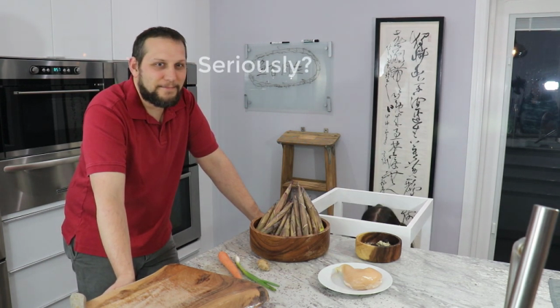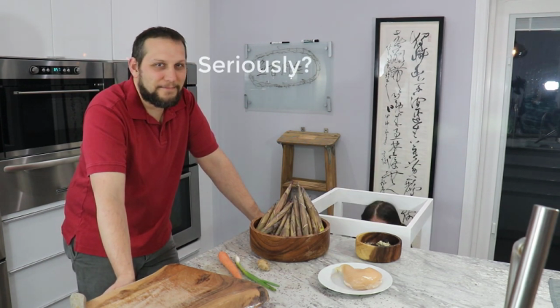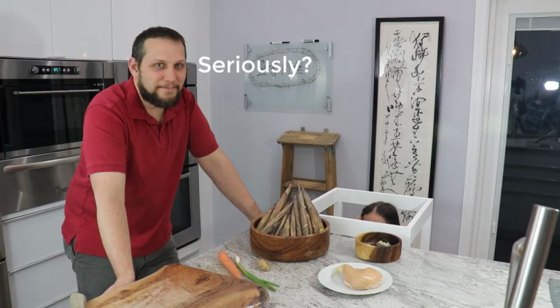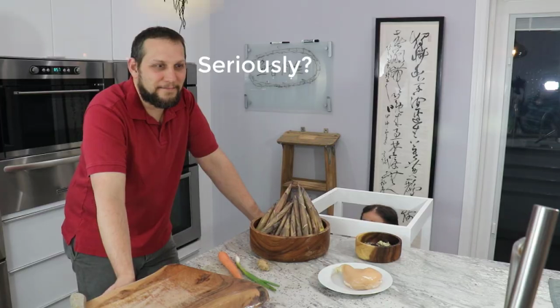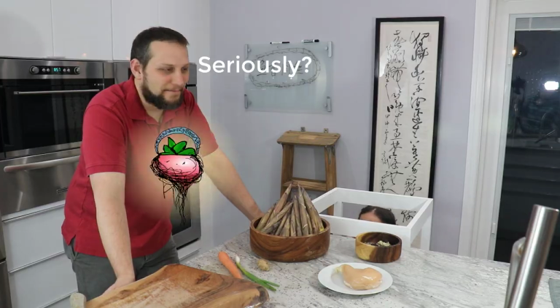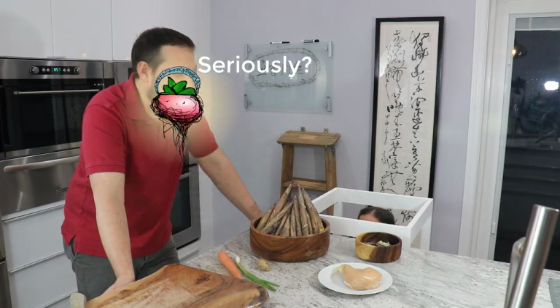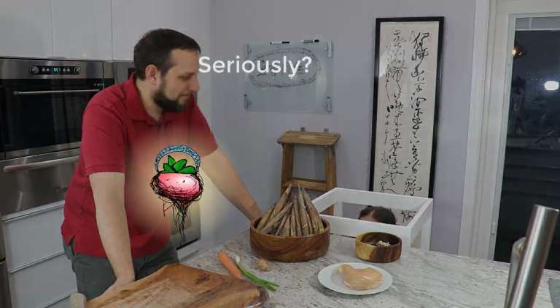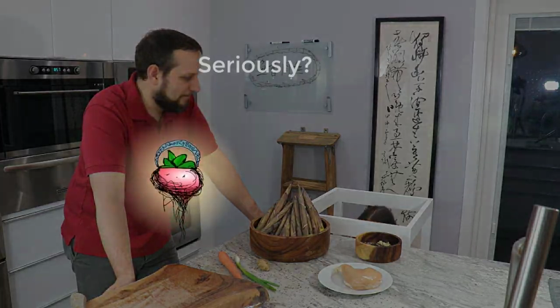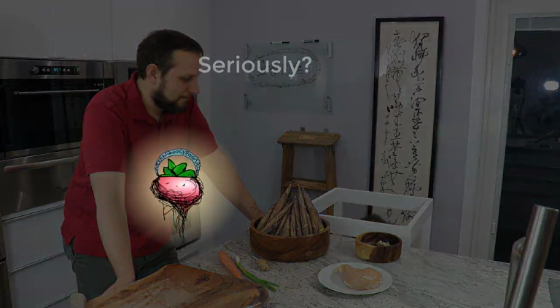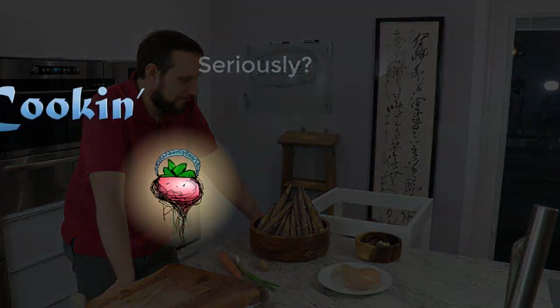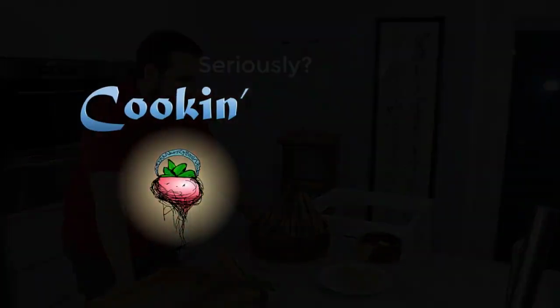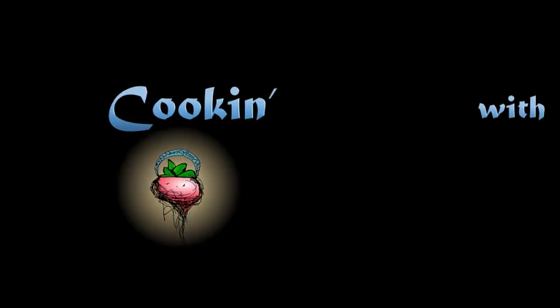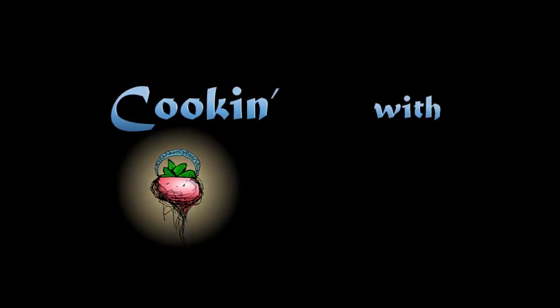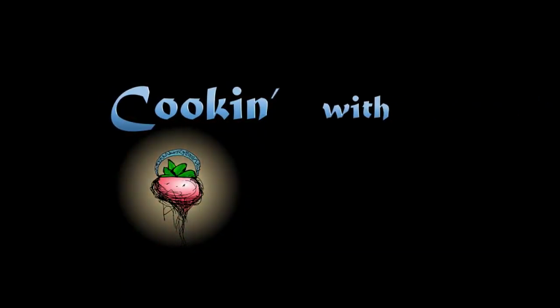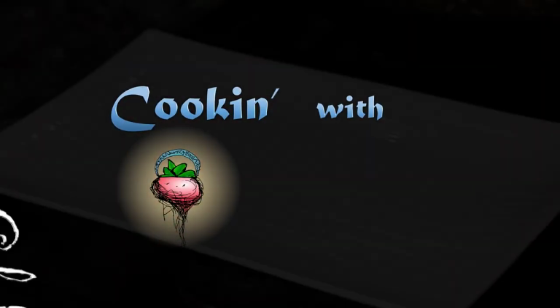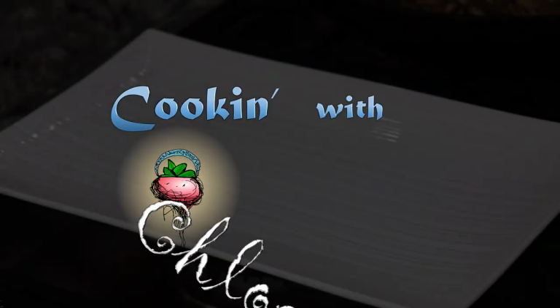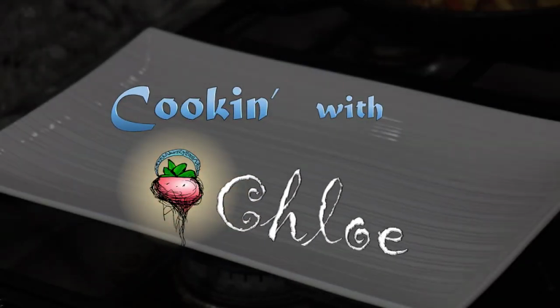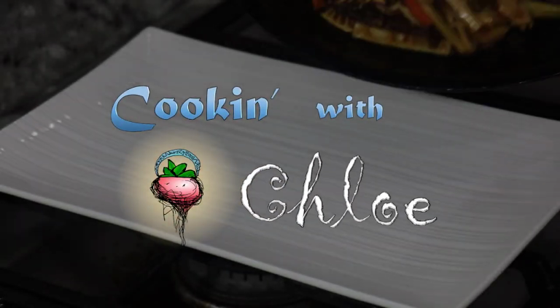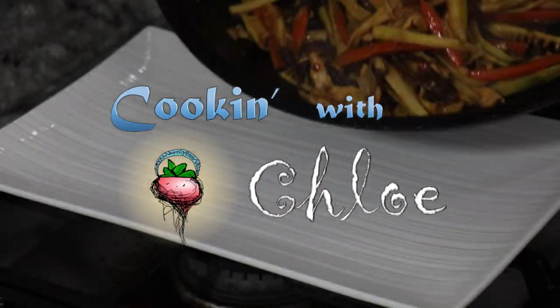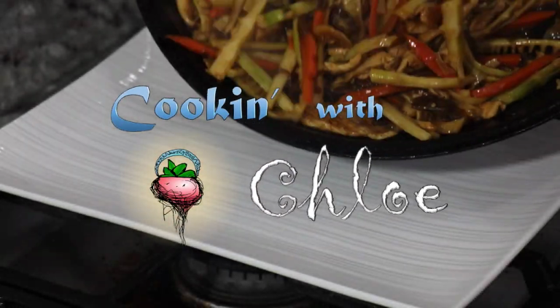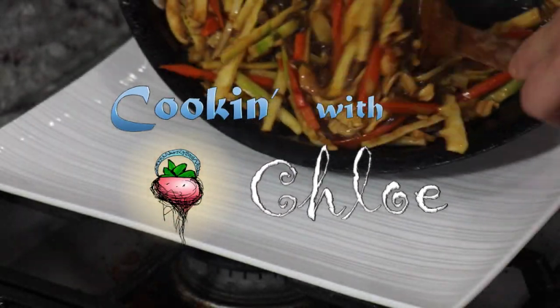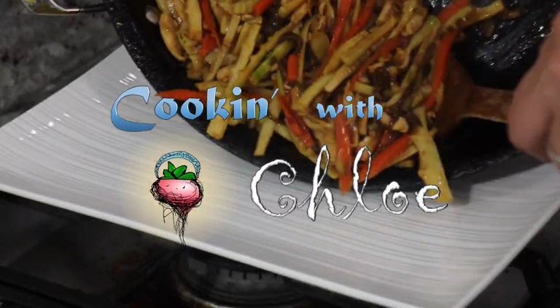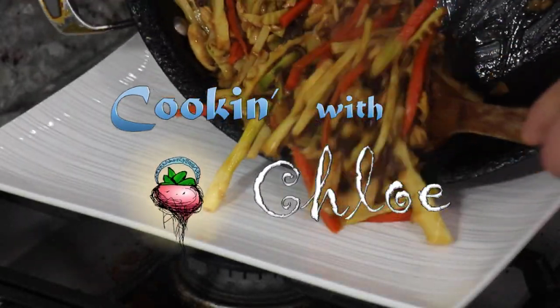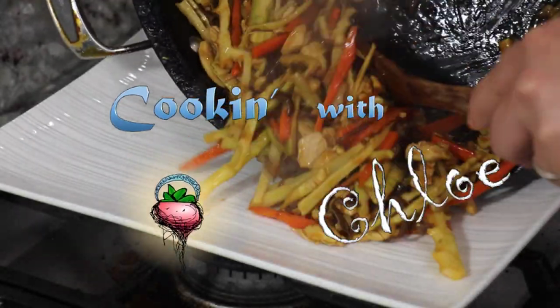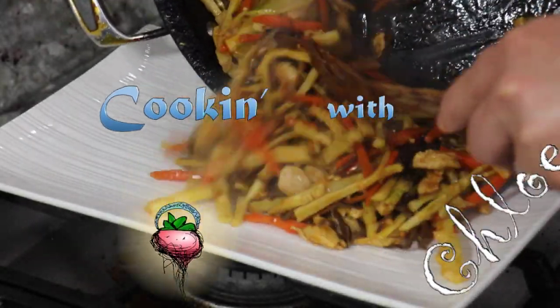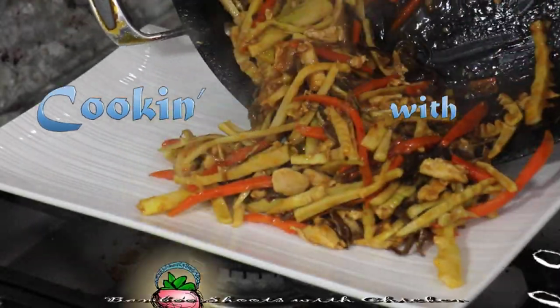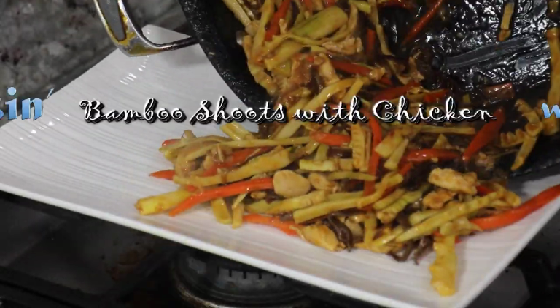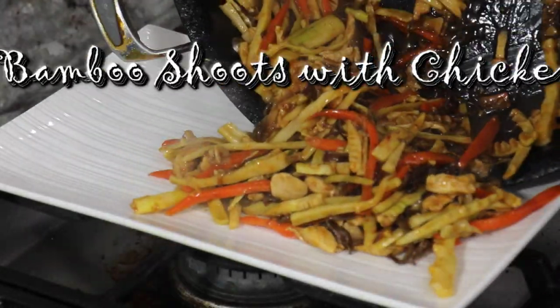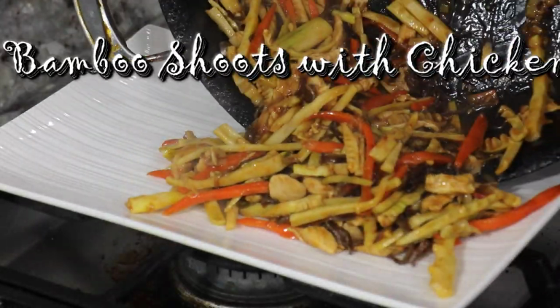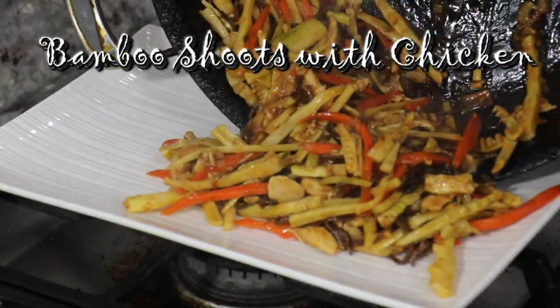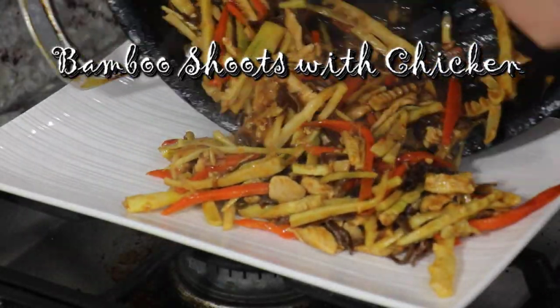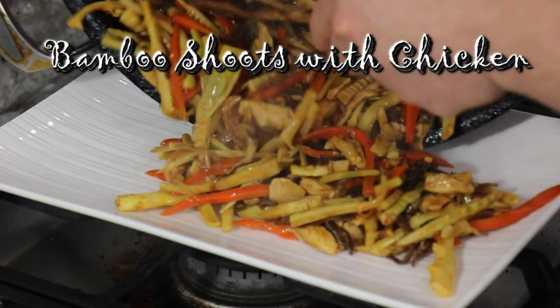Welcome to Cooking with Chloe. Today we are making family cheese with chicken.